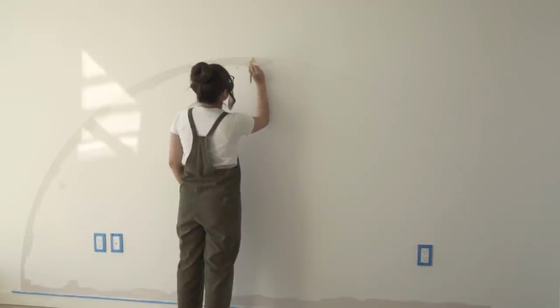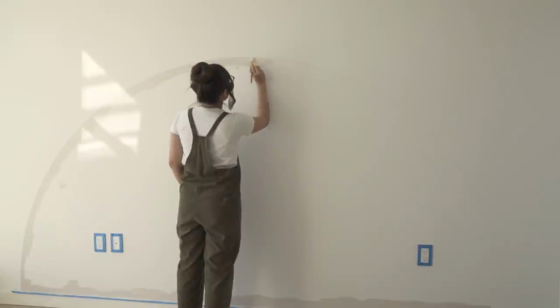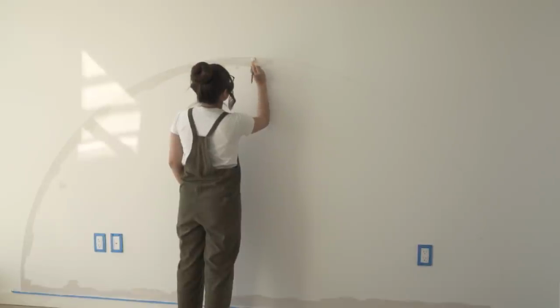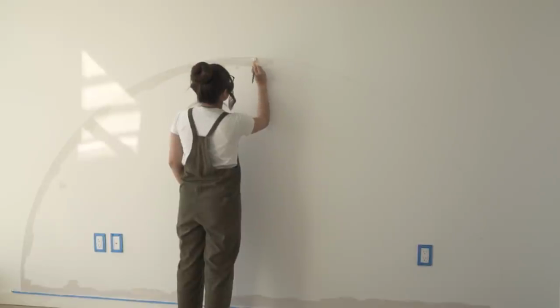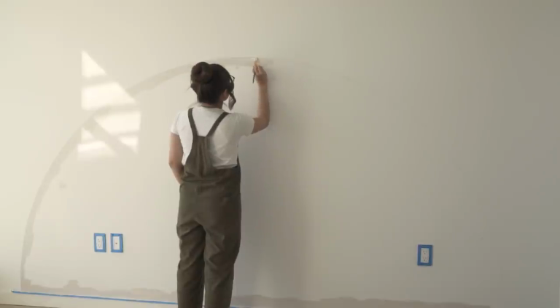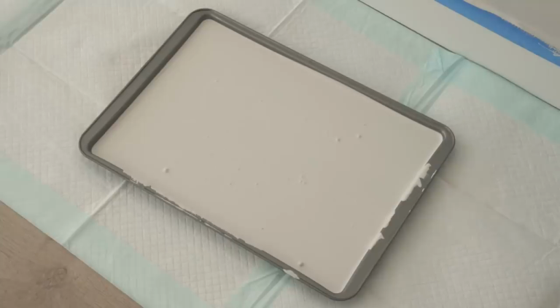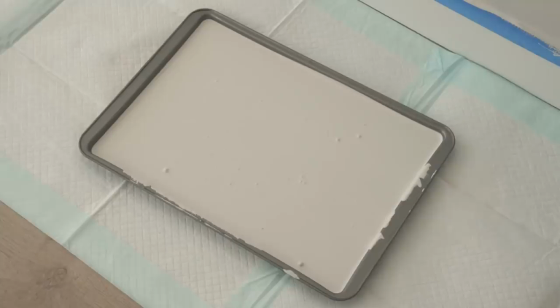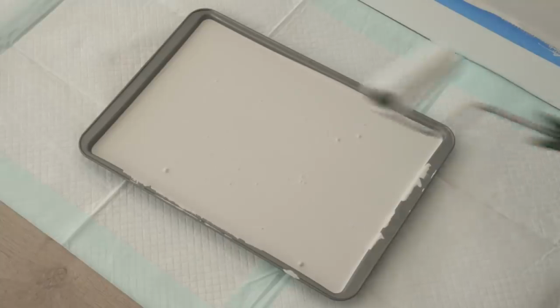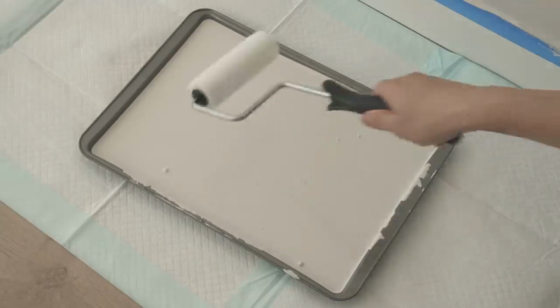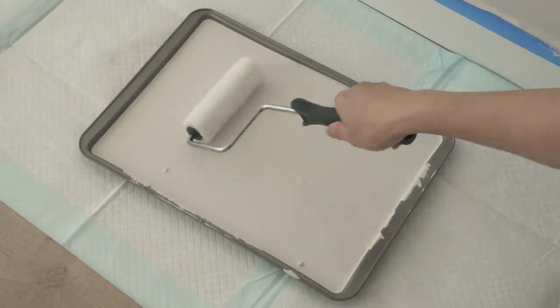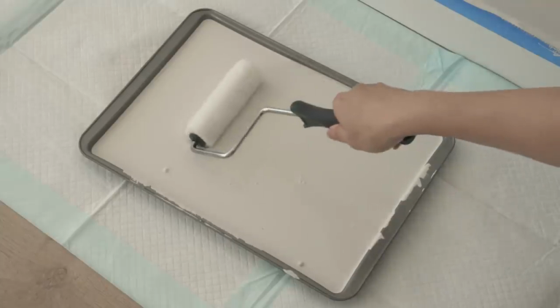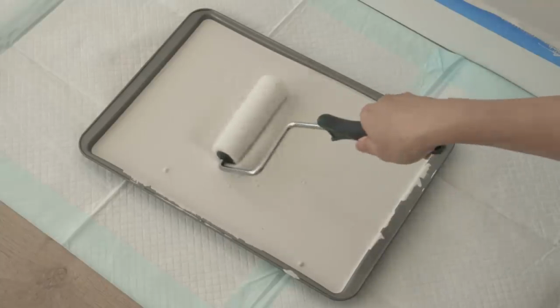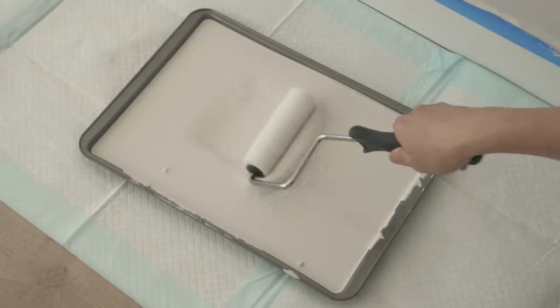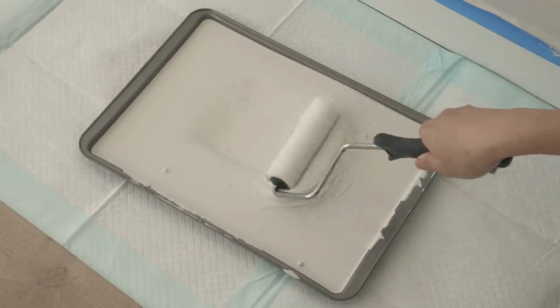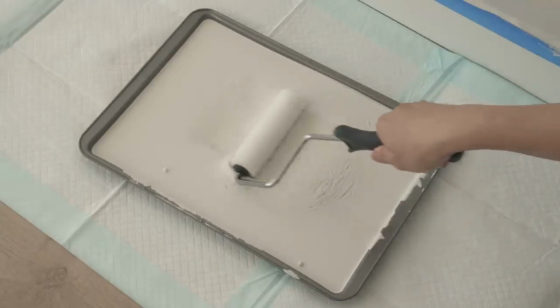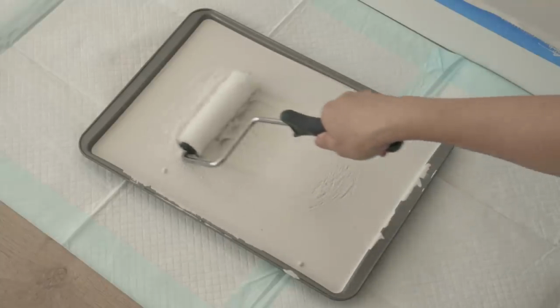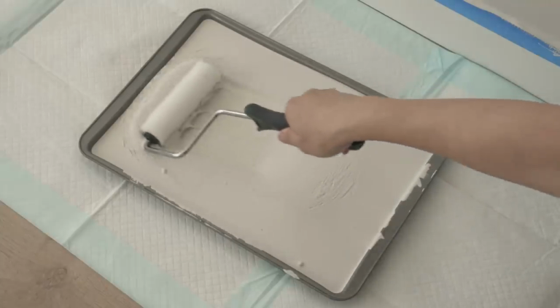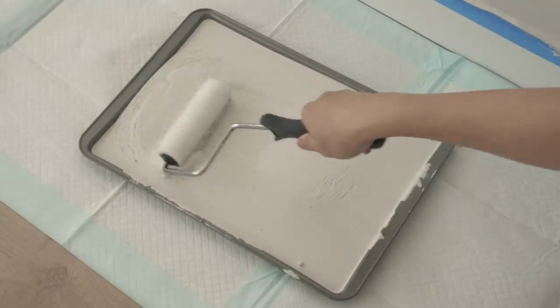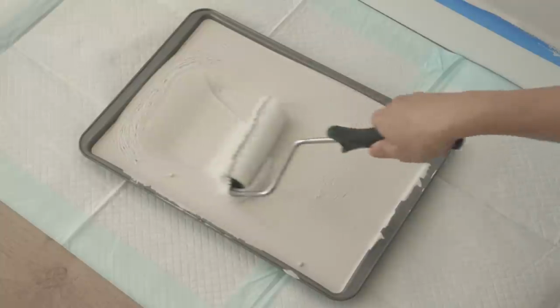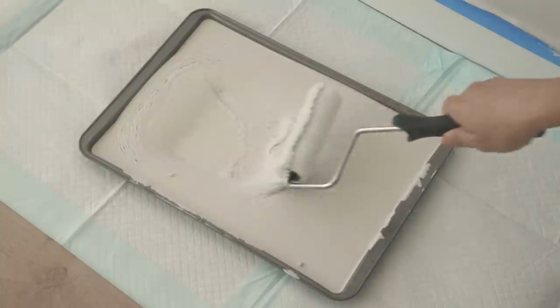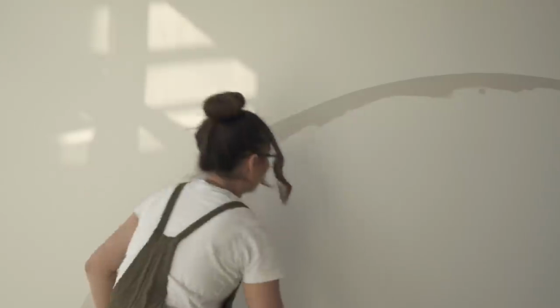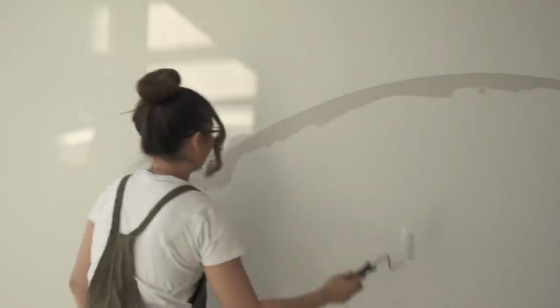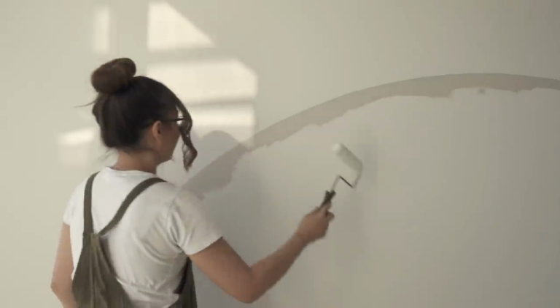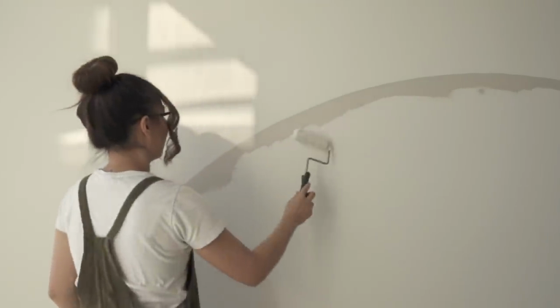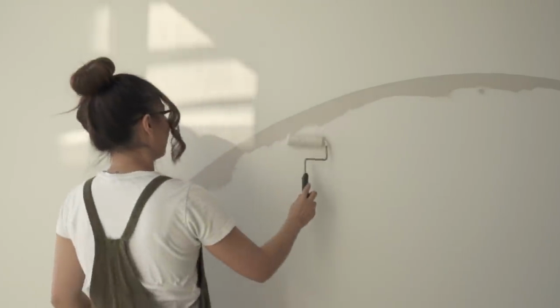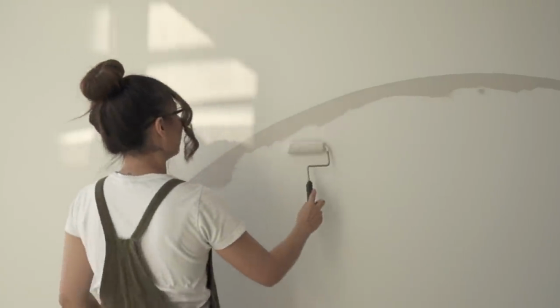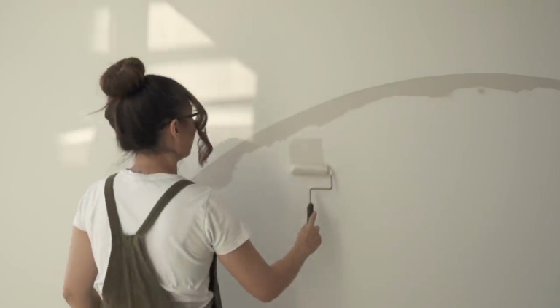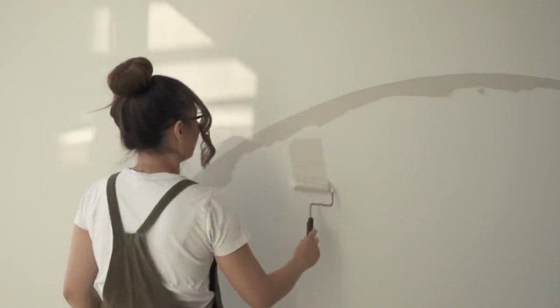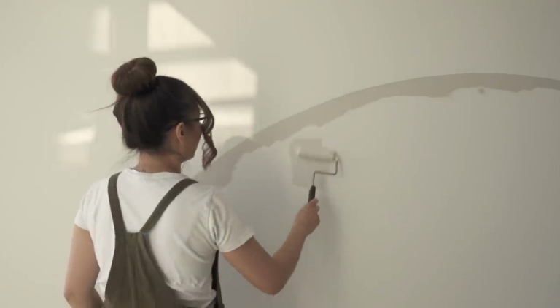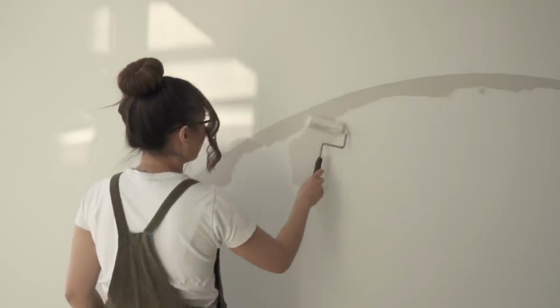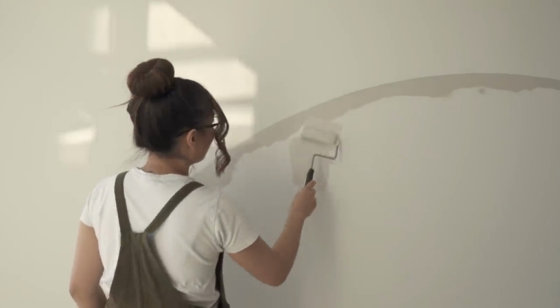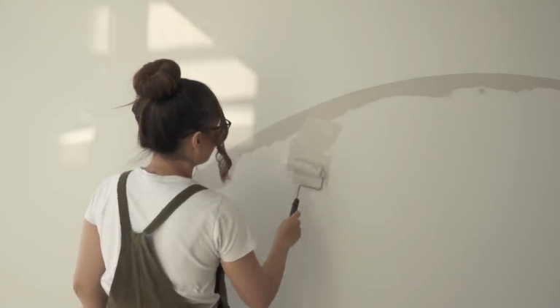Once the edges are outlined, use the larger brush to fill it in. This is the most satisfying part in my opinion.